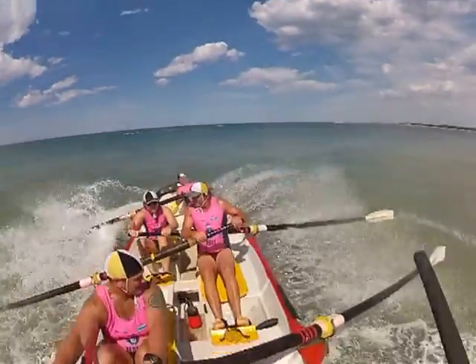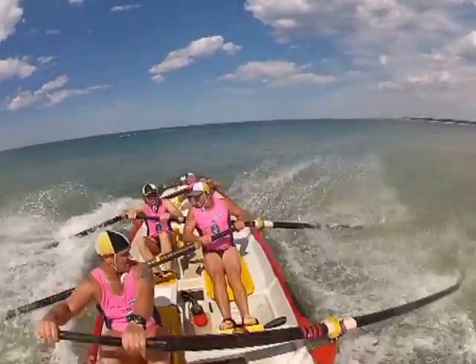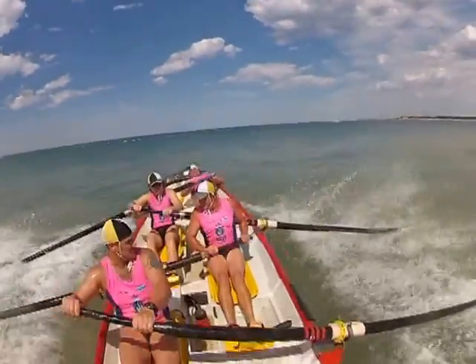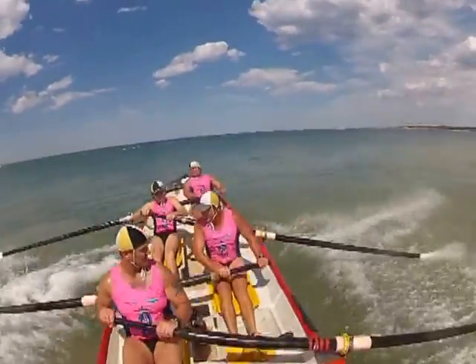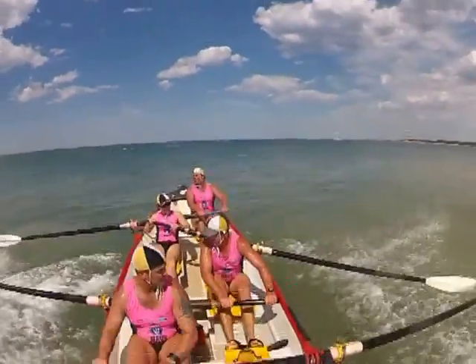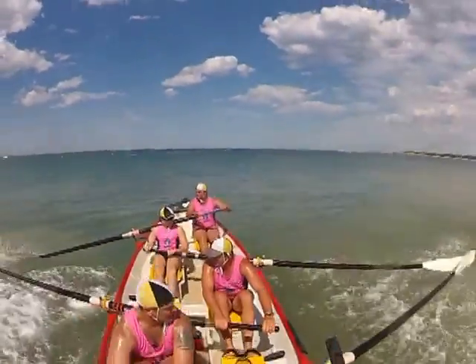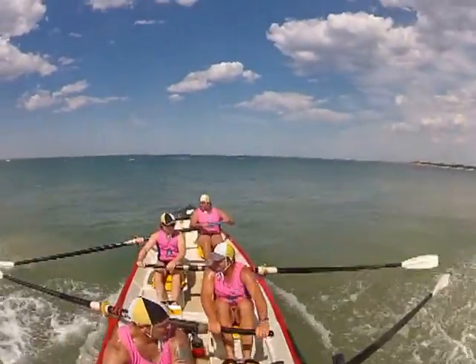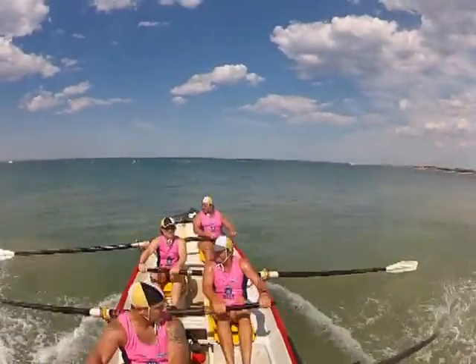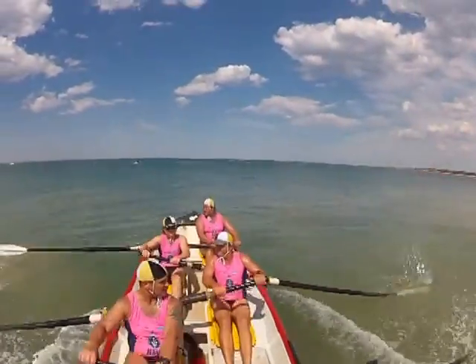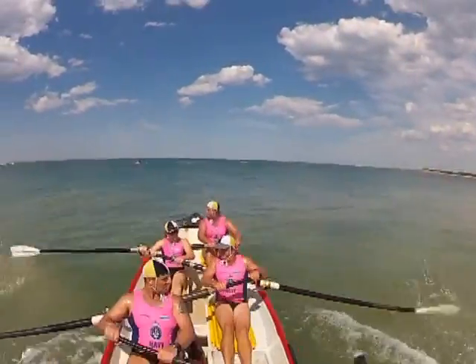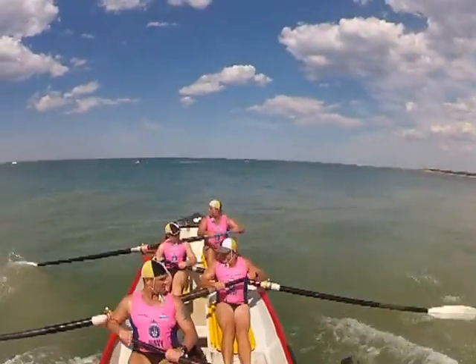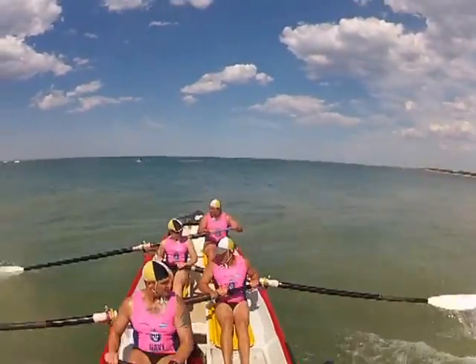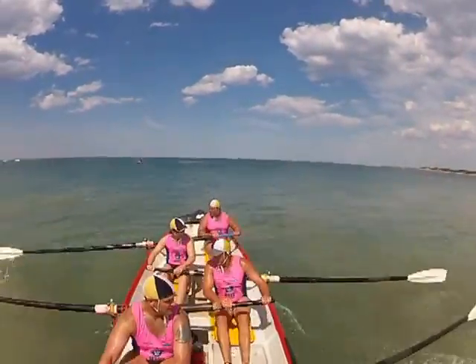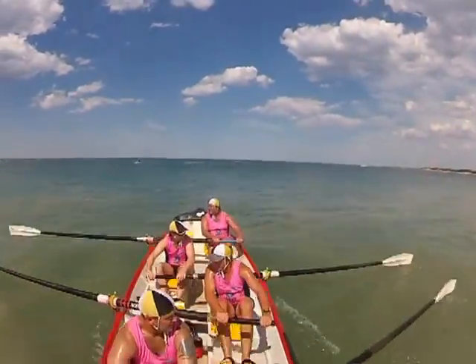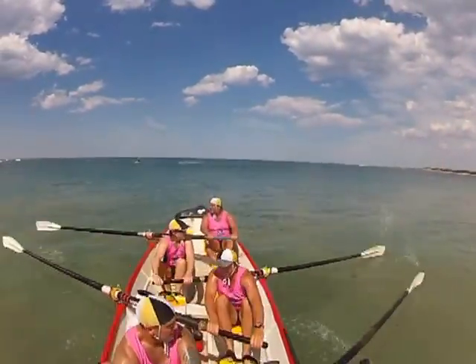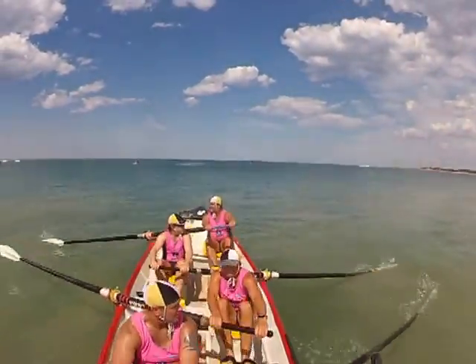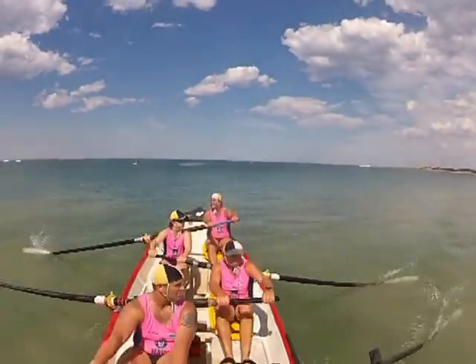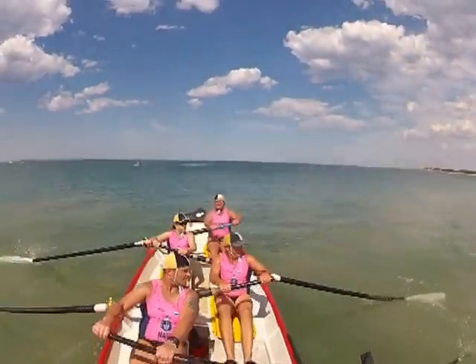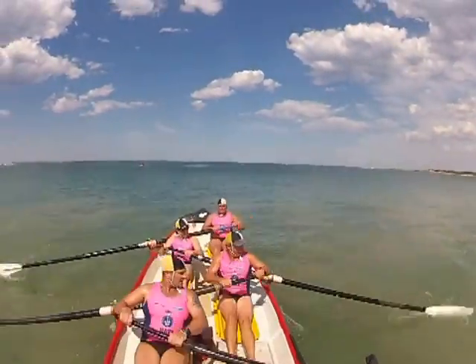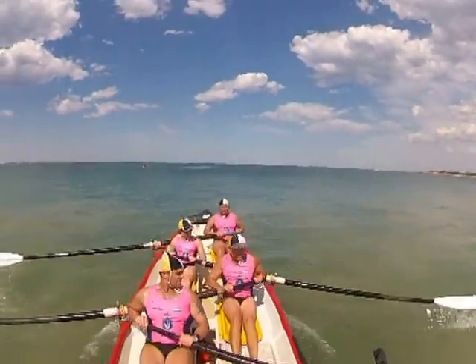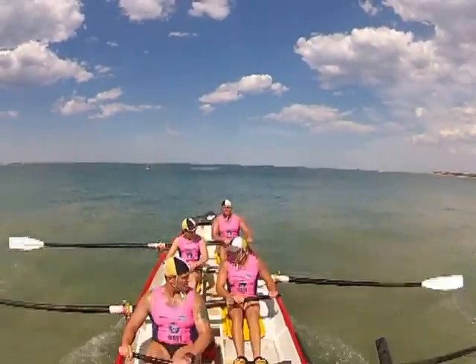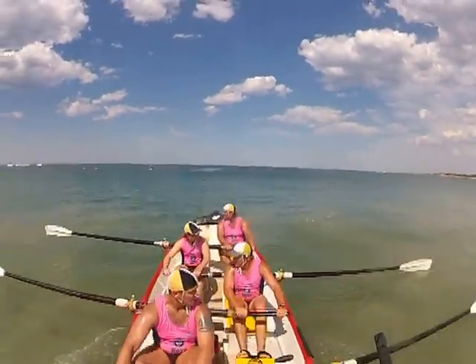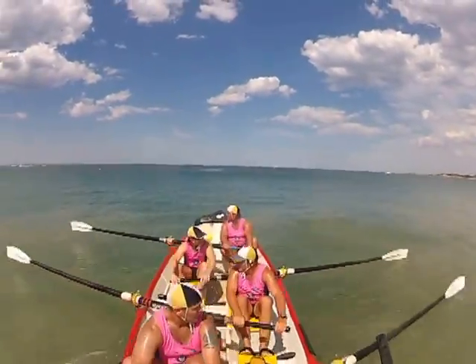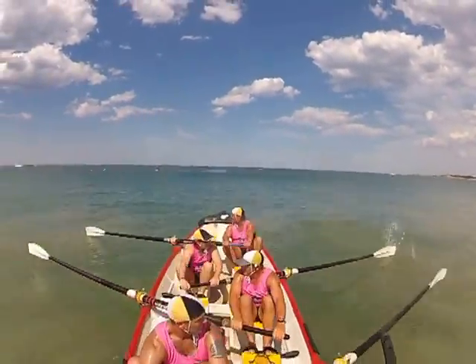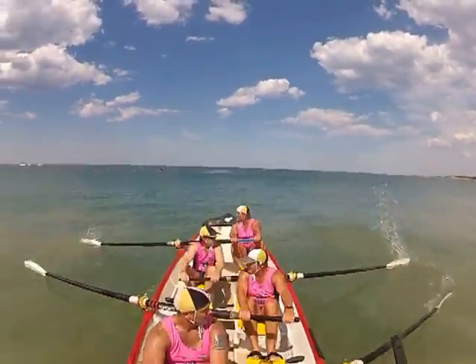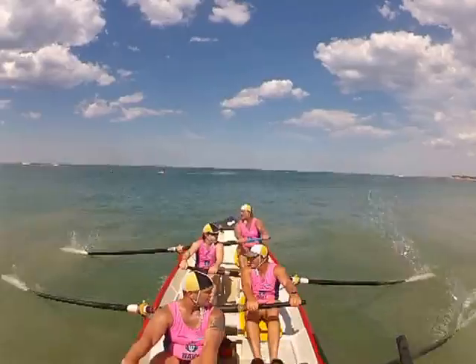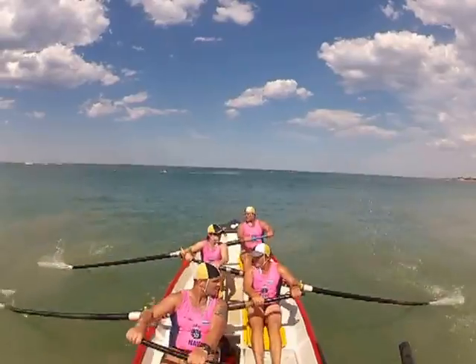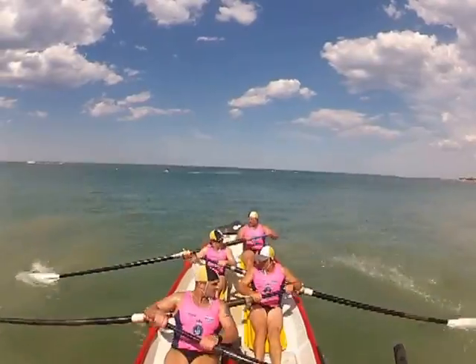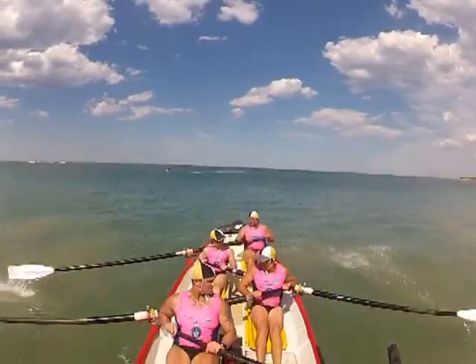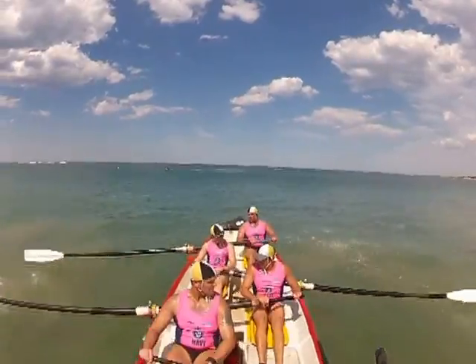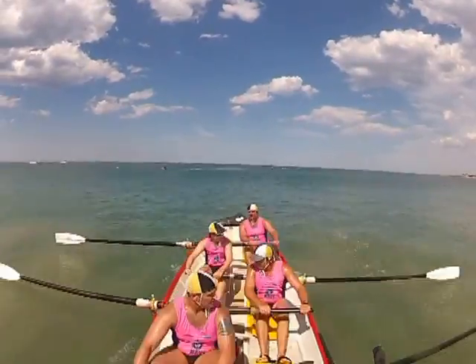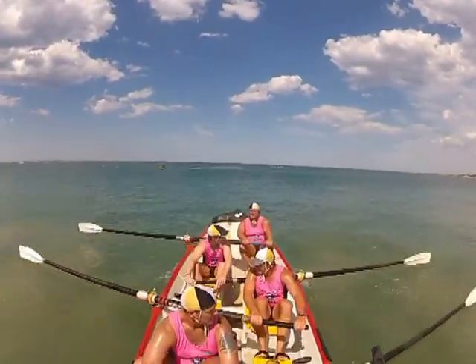Ok boys, we're out, let's do it together. In together, out together. Beautiful.